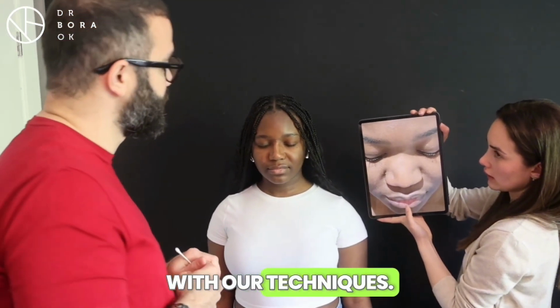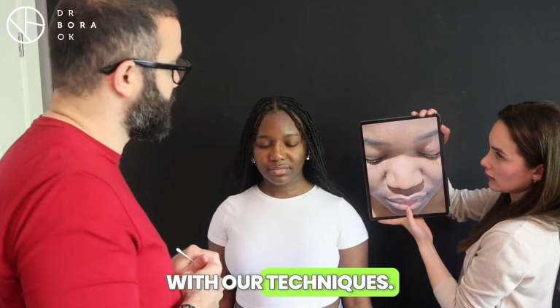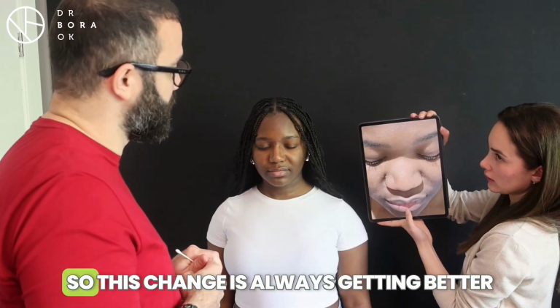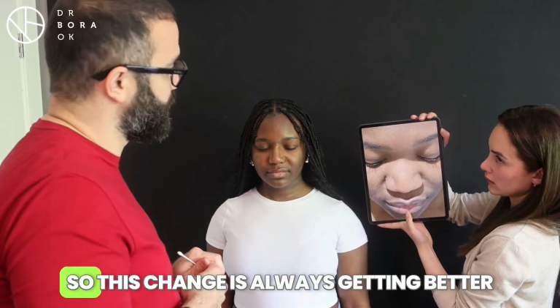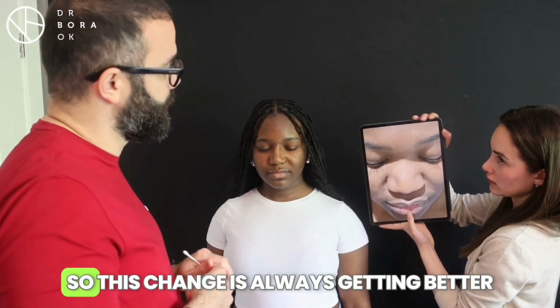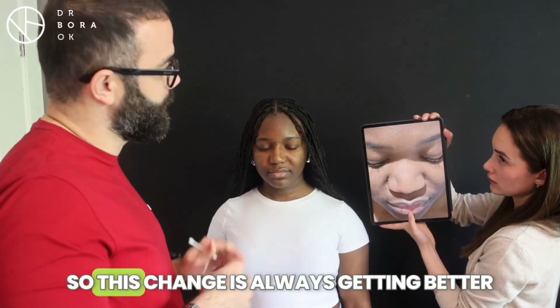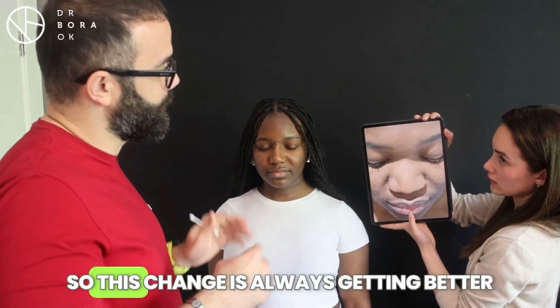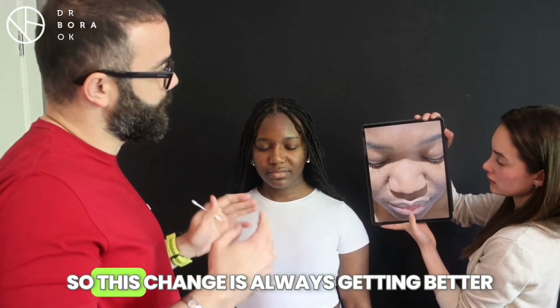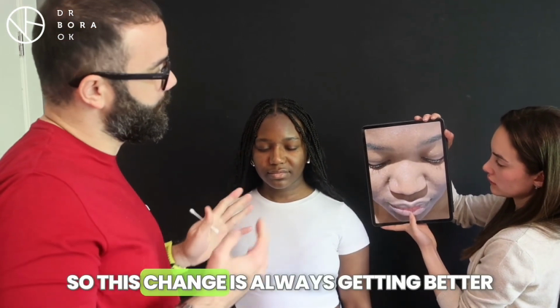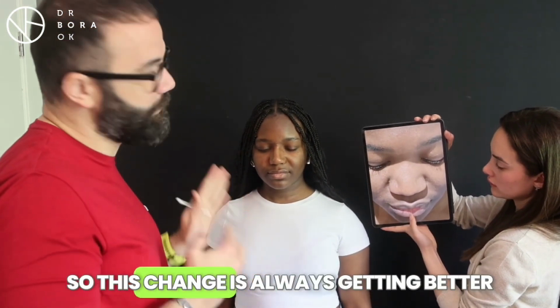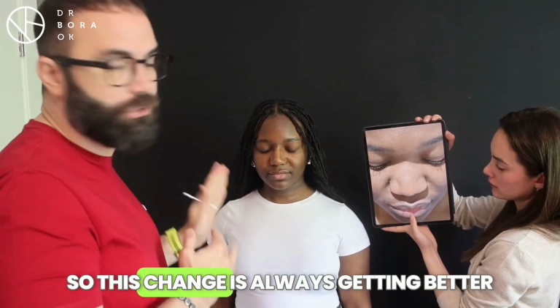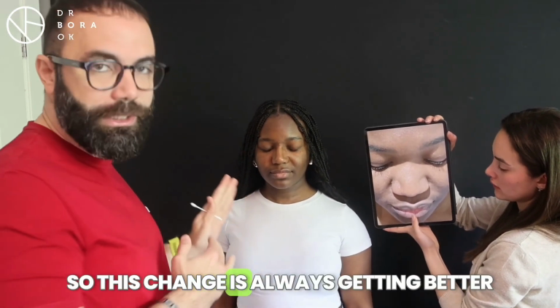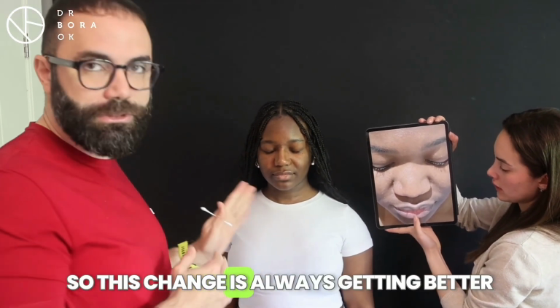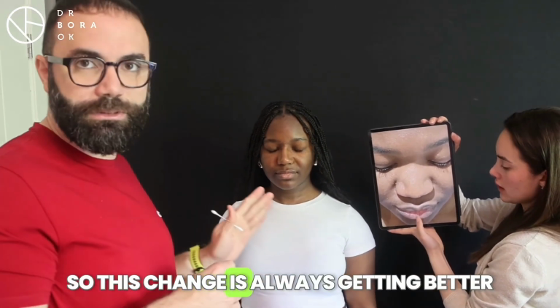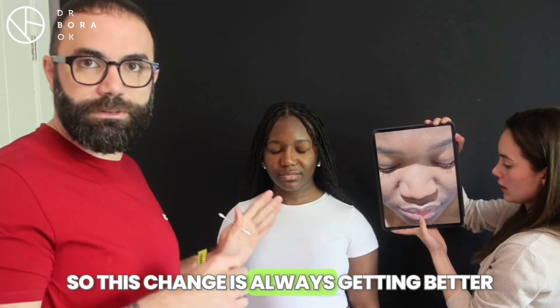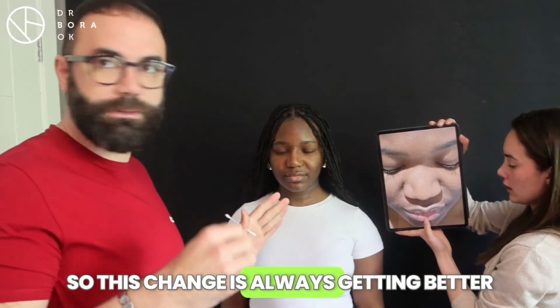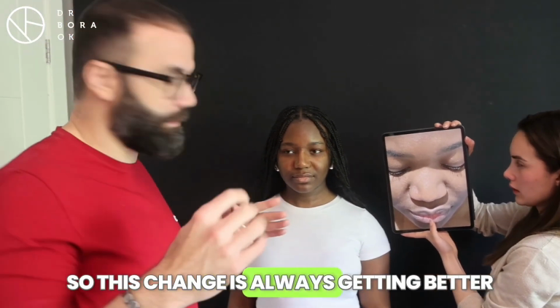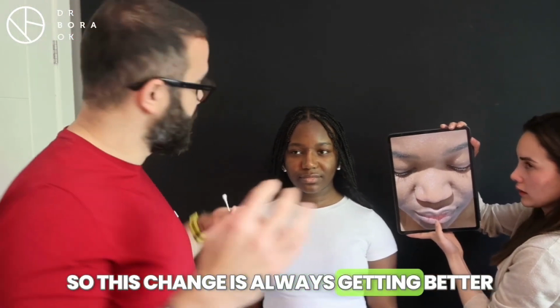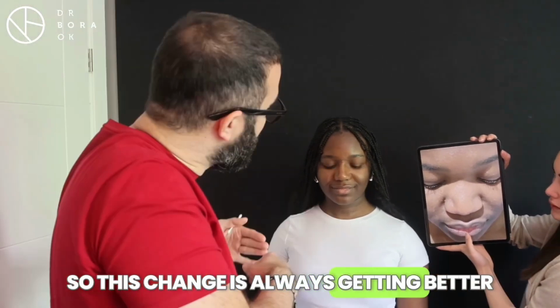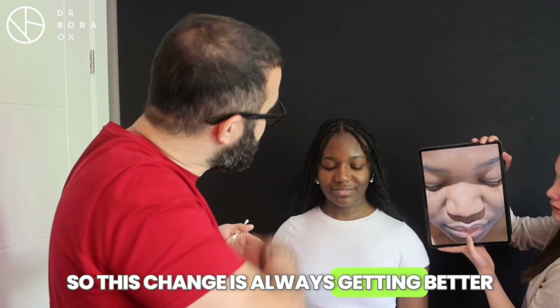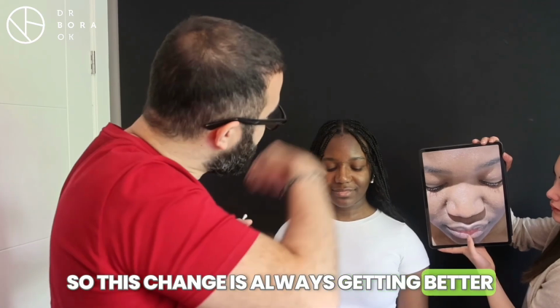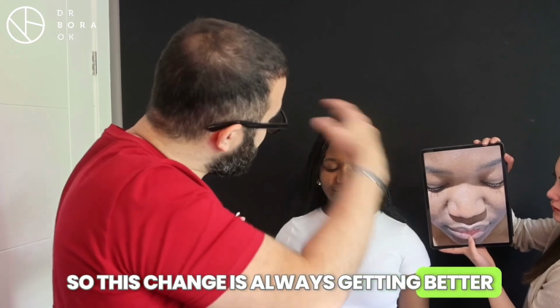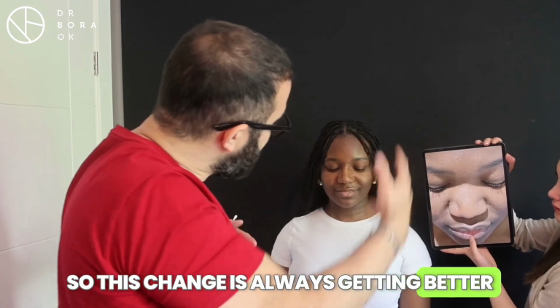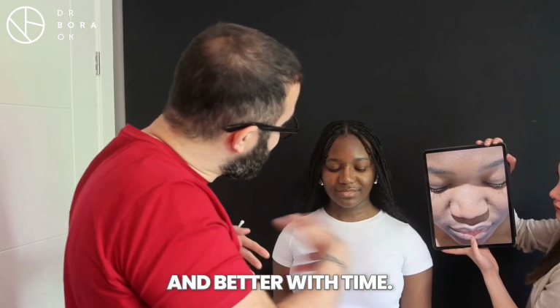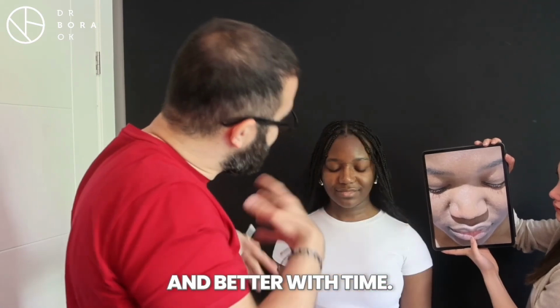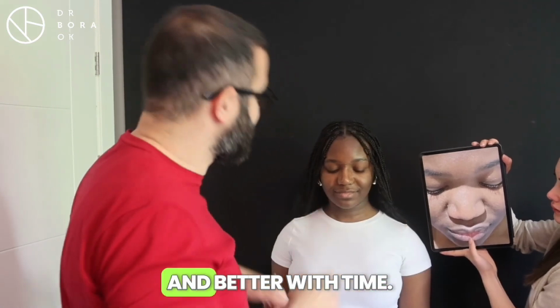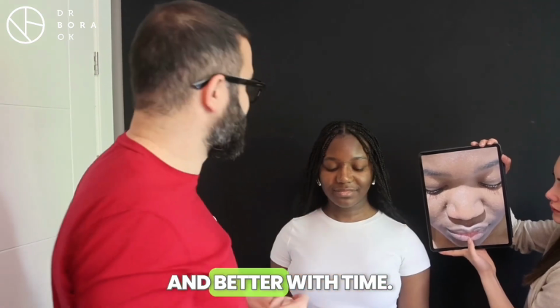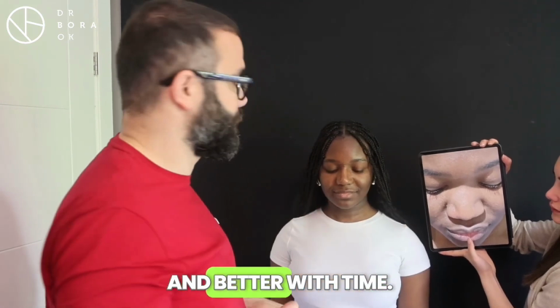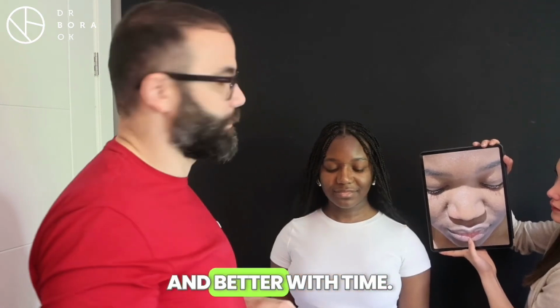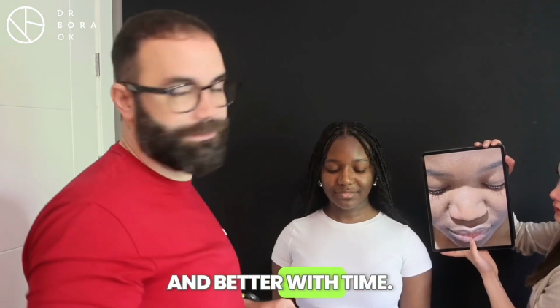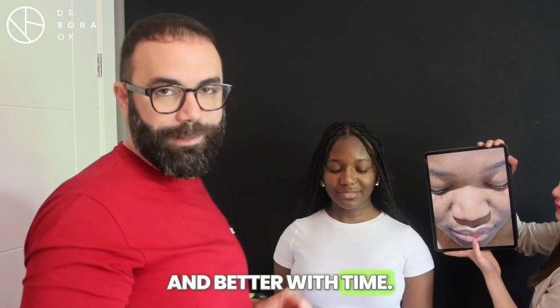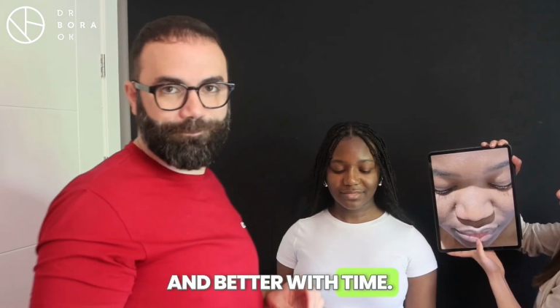This change is always getting better and better with time.